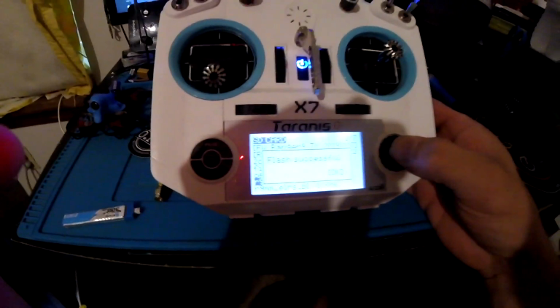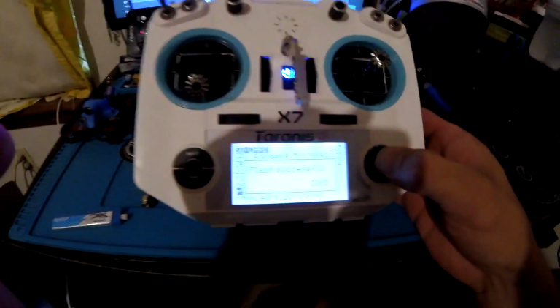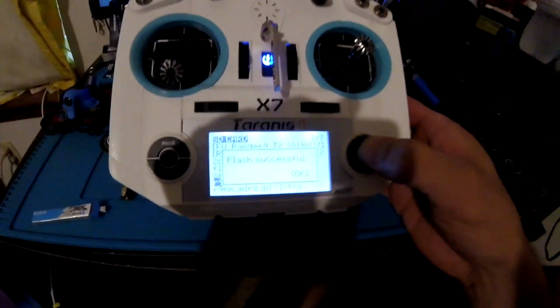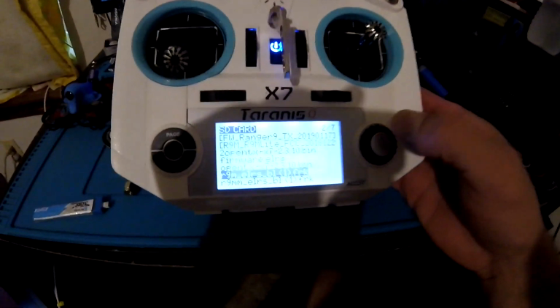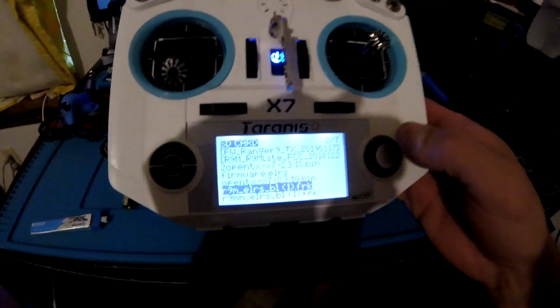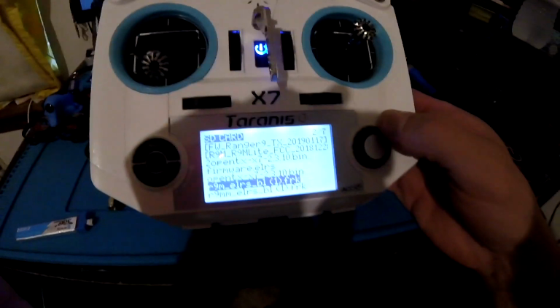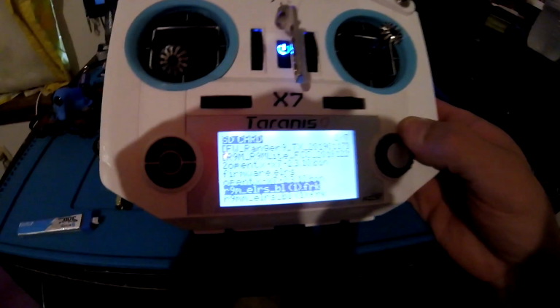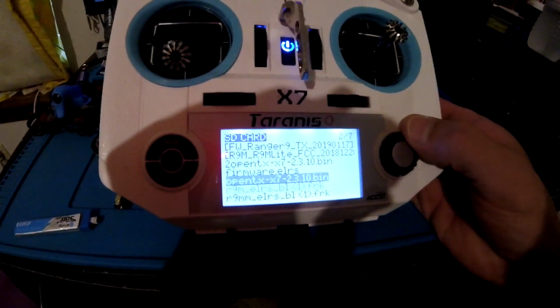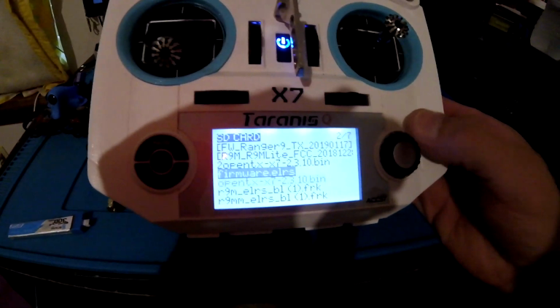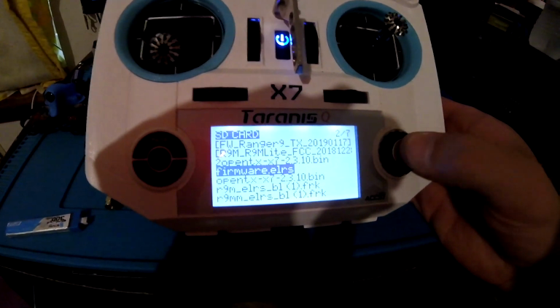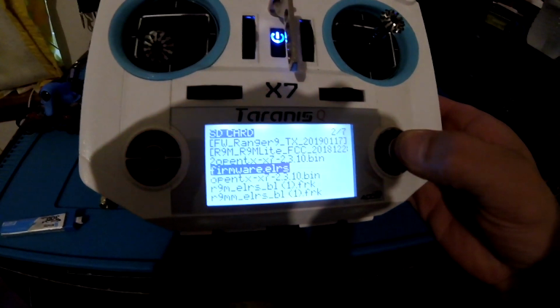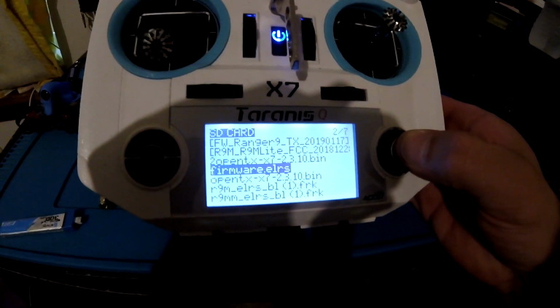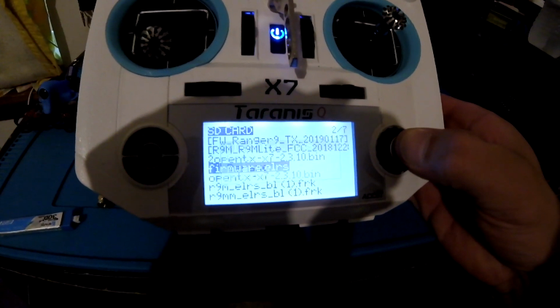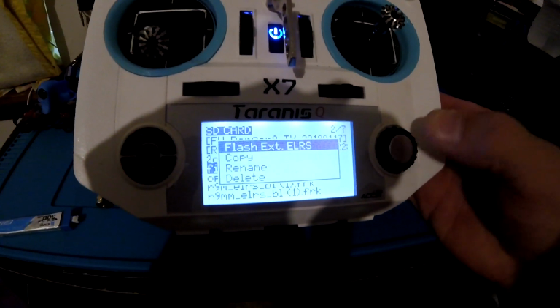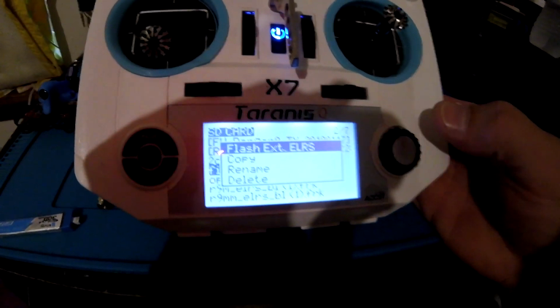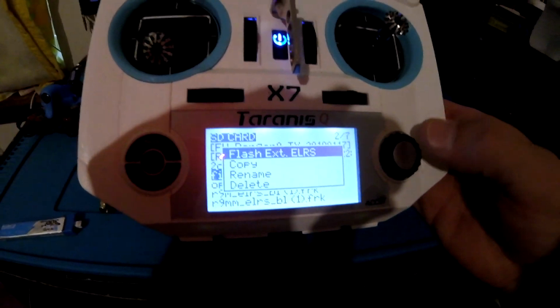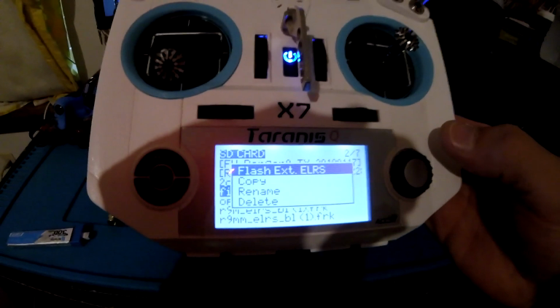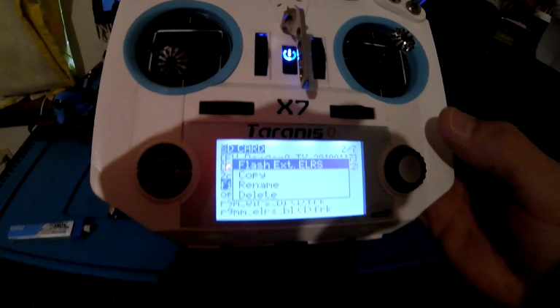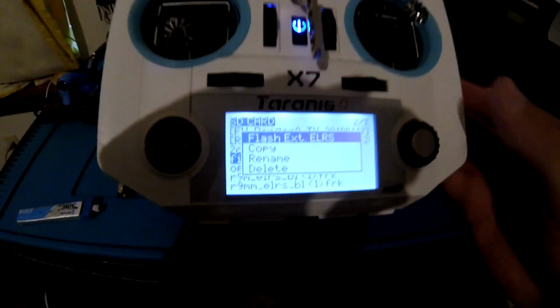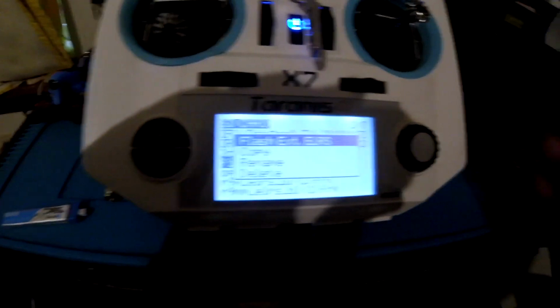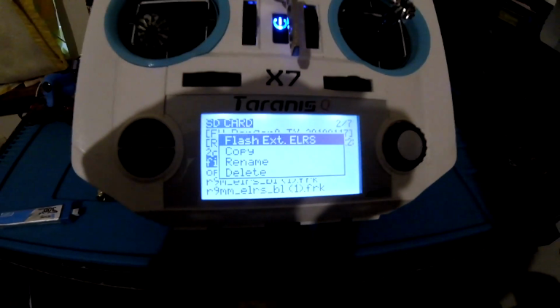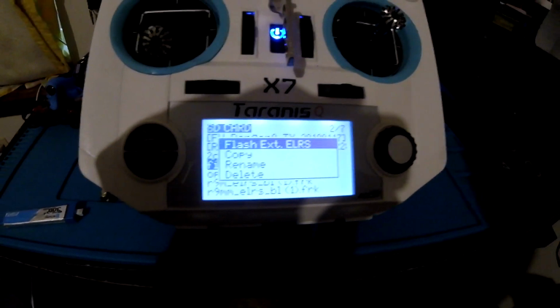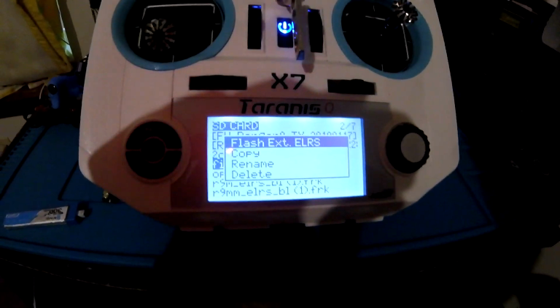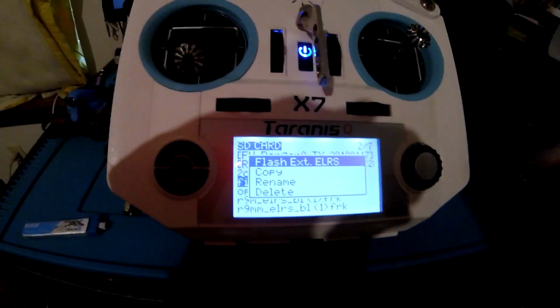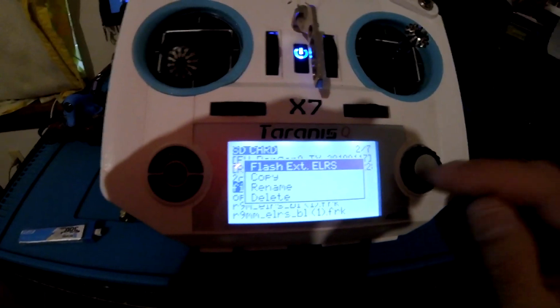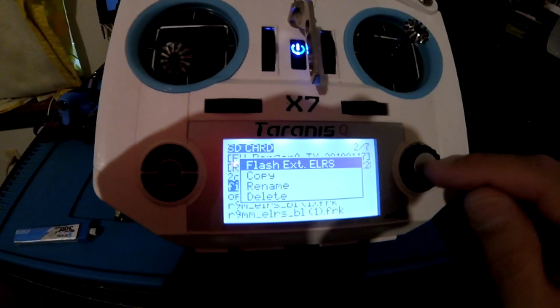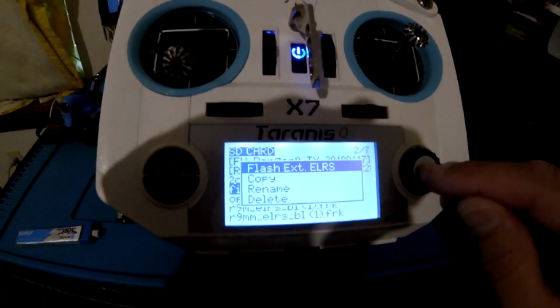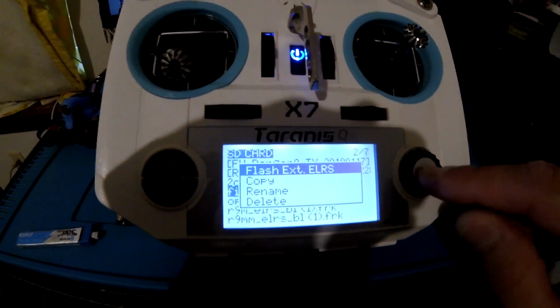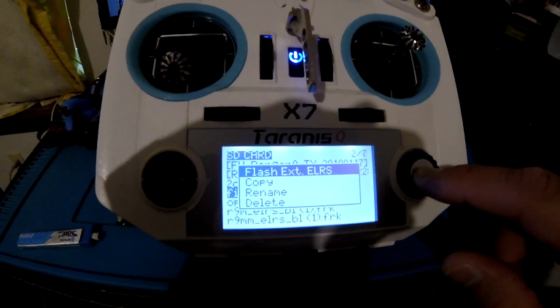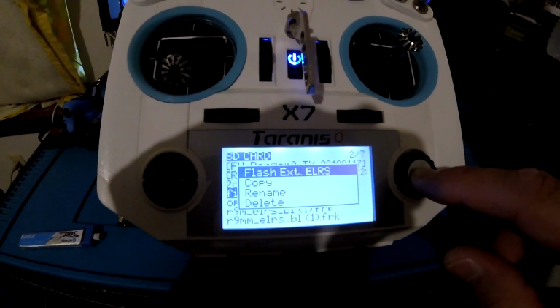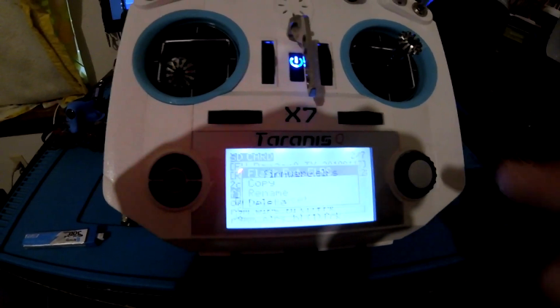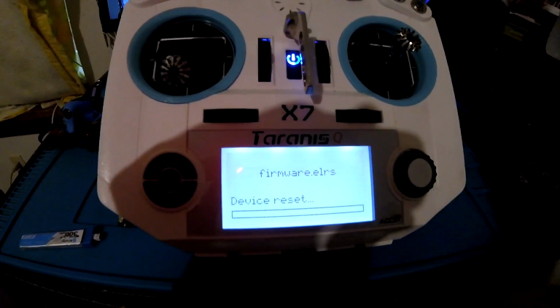Flash successful. Go to the firmware — ExpressLRS — that we compiled from the configurator. Flash.